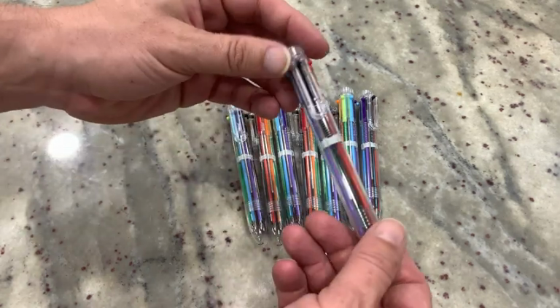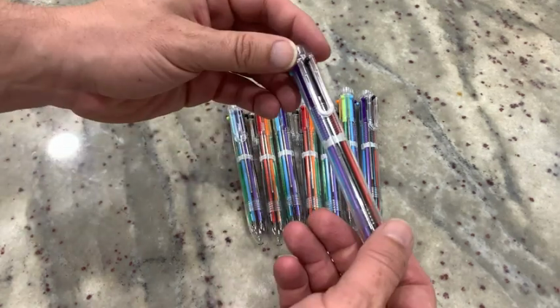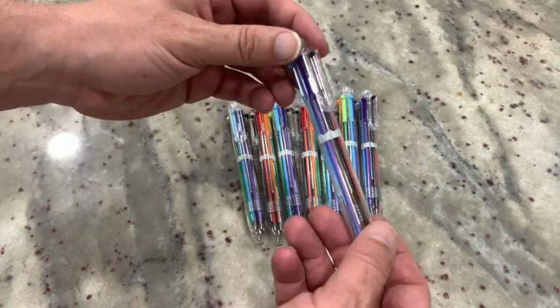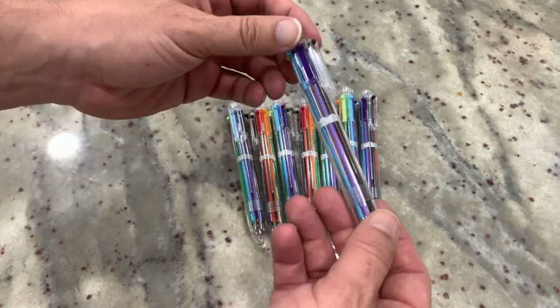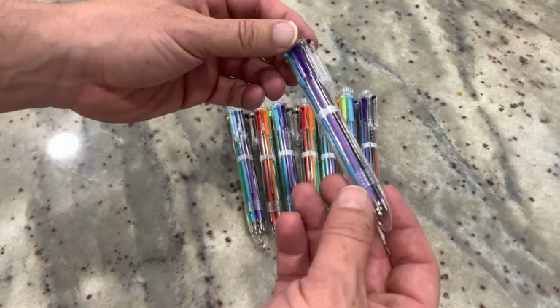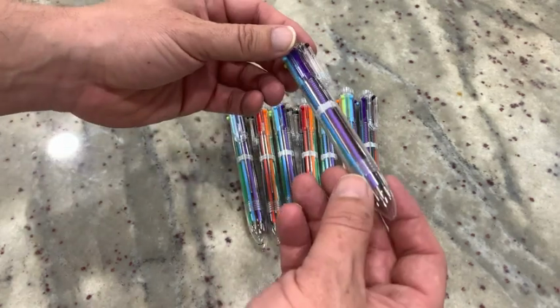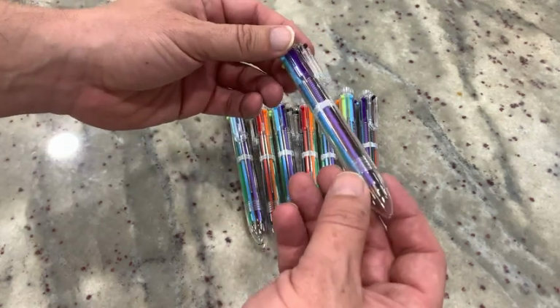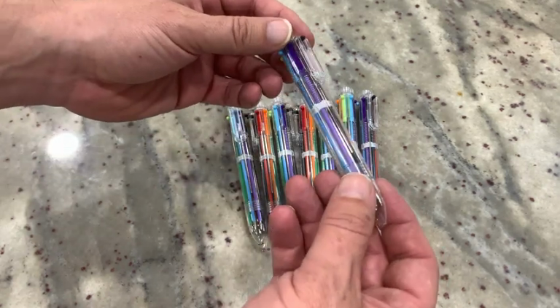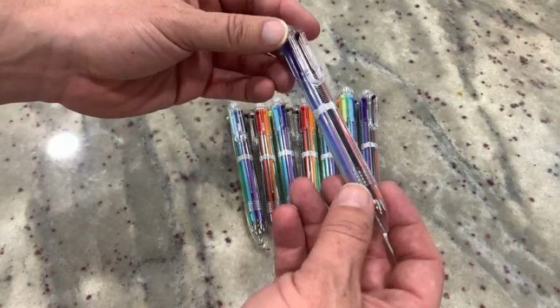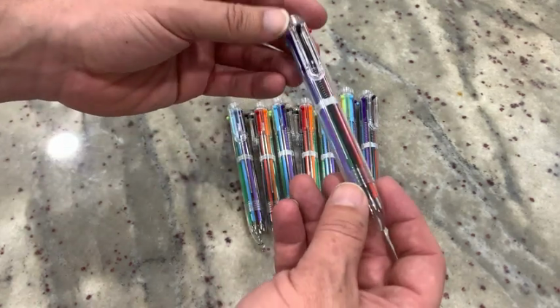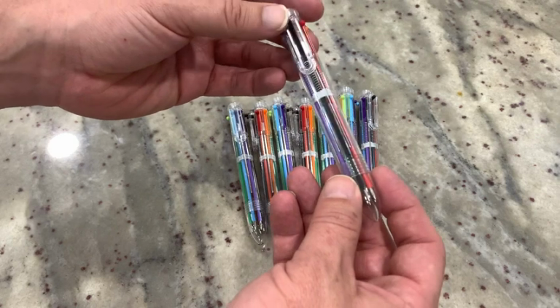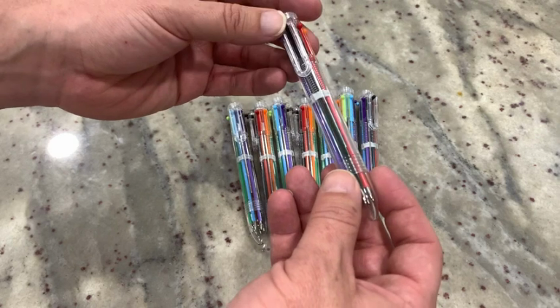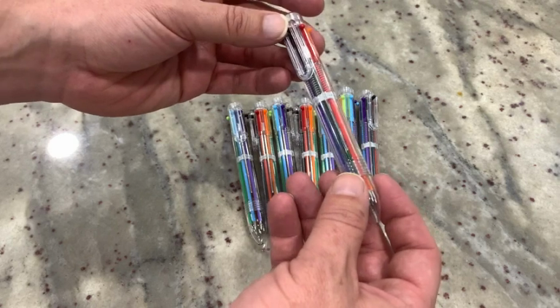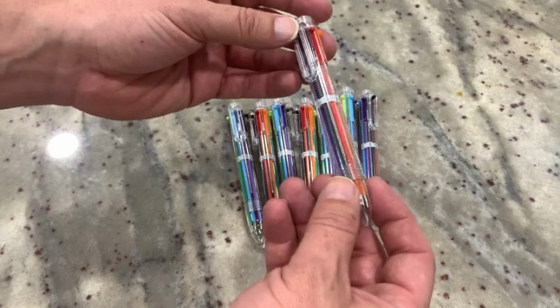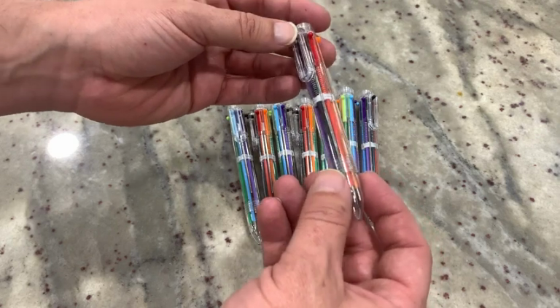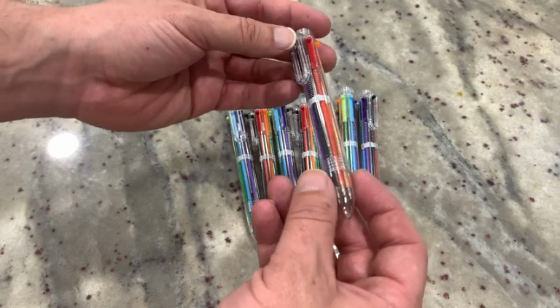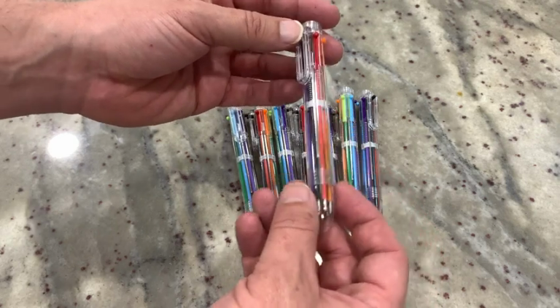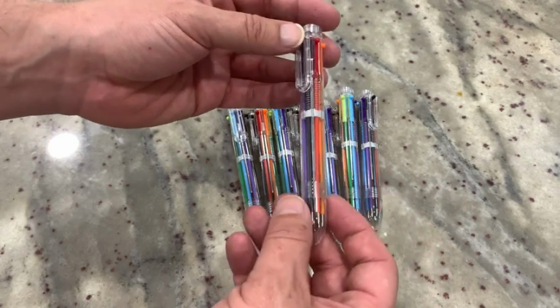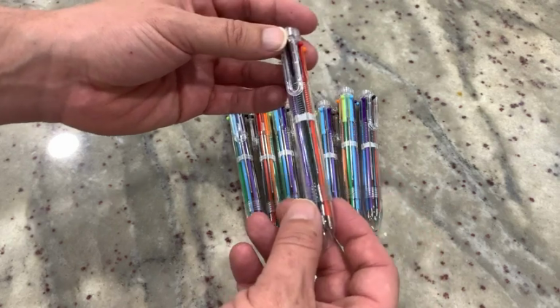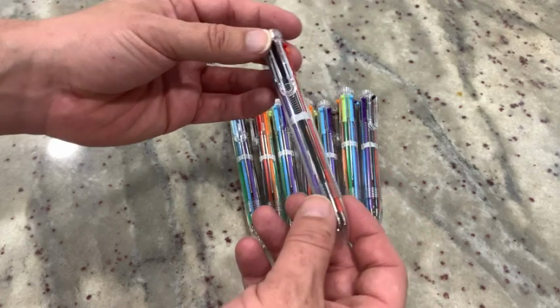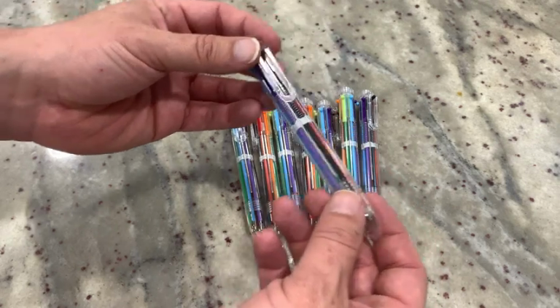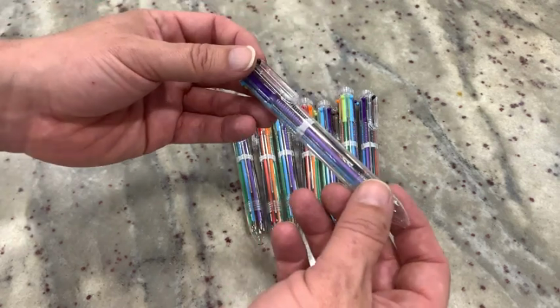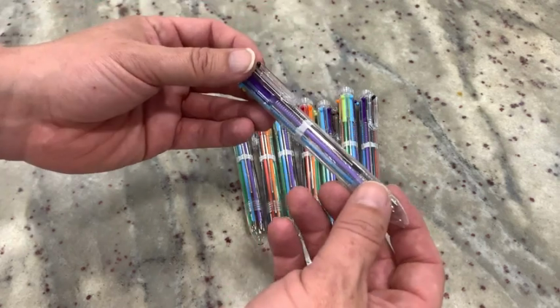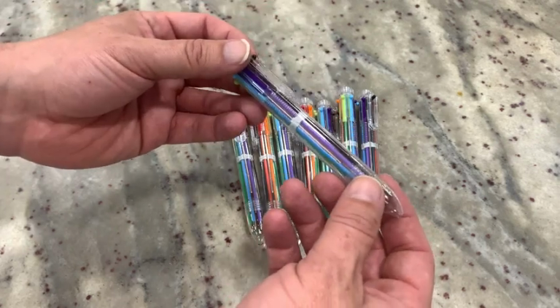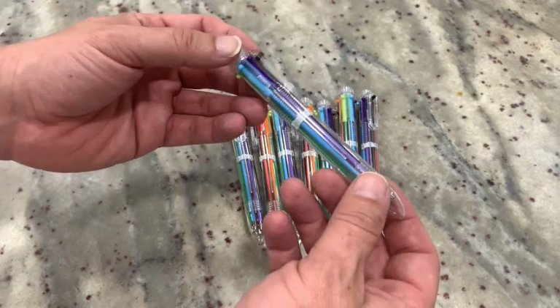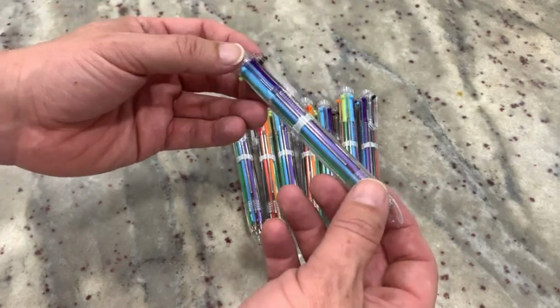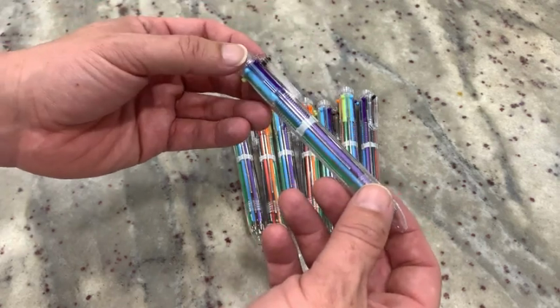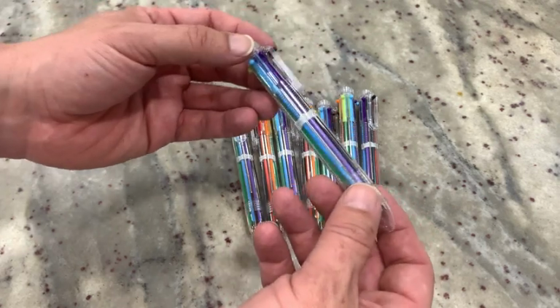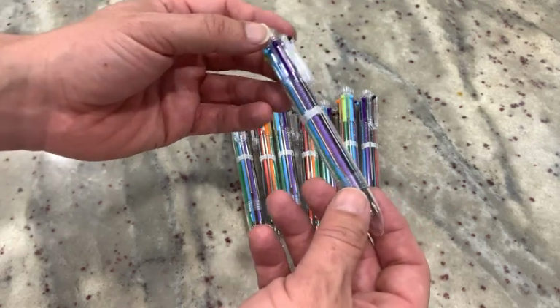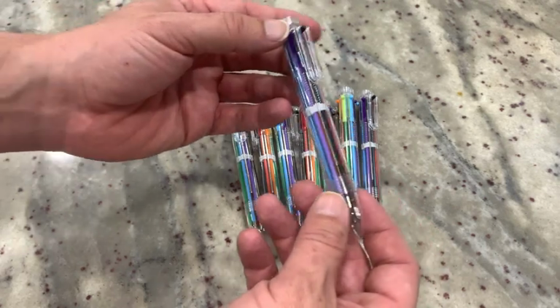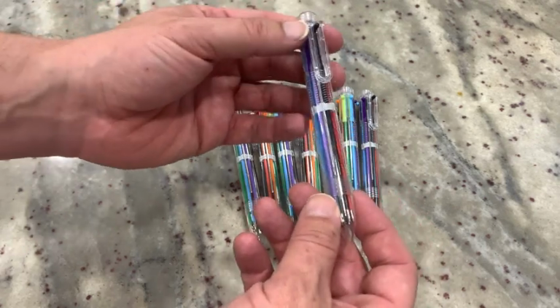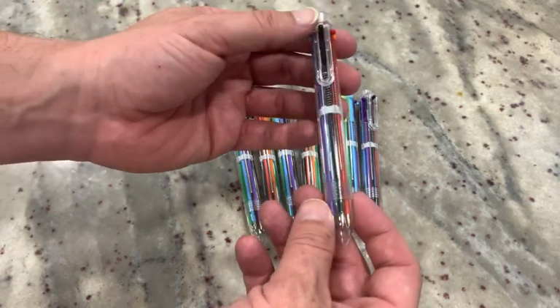I'm in my mid-40s and opening these up and using these reminds me of high school and elementary school and being a kid again. So a lot of fun.